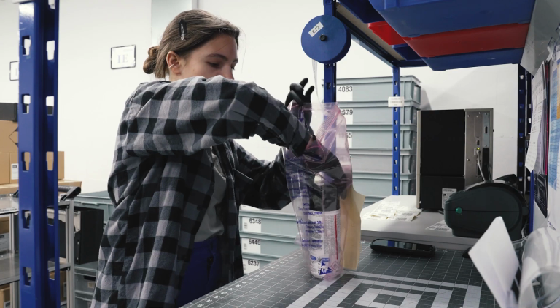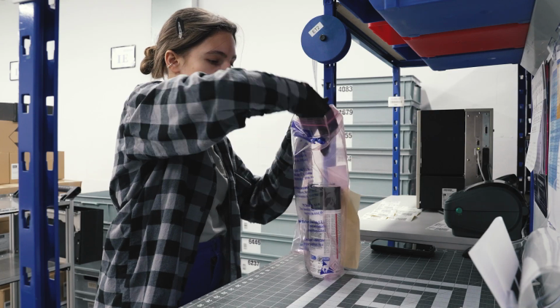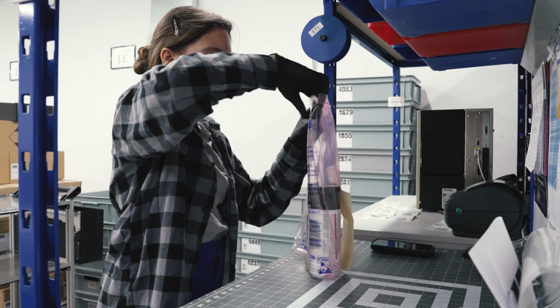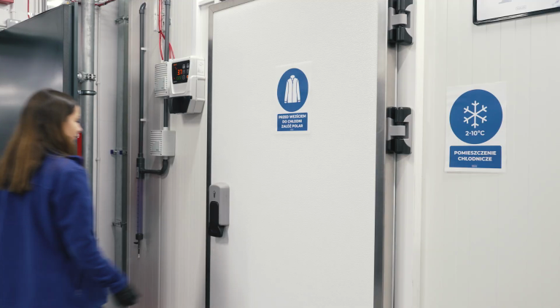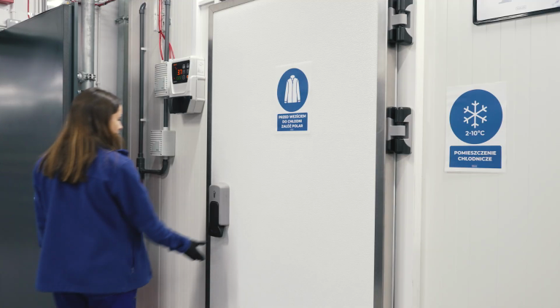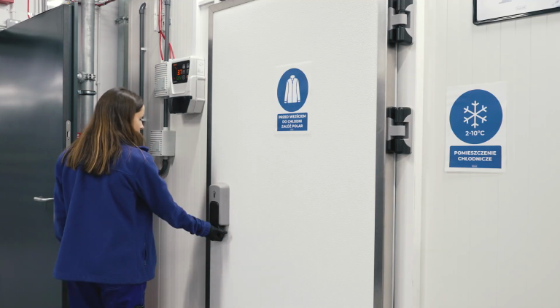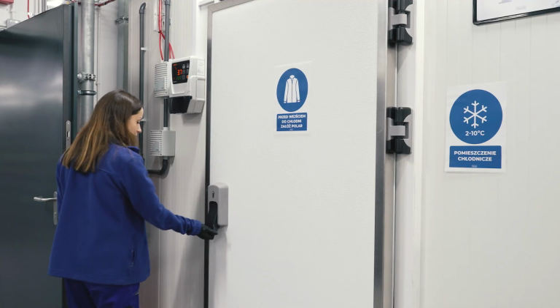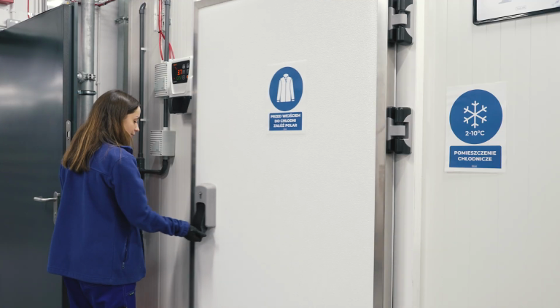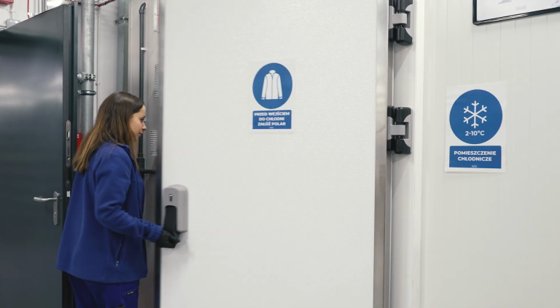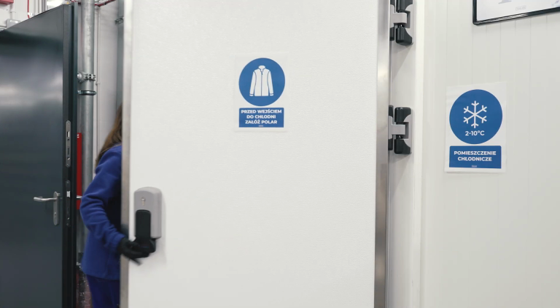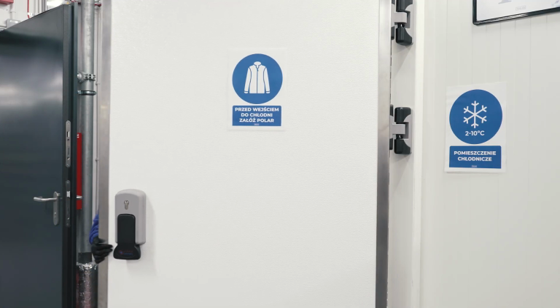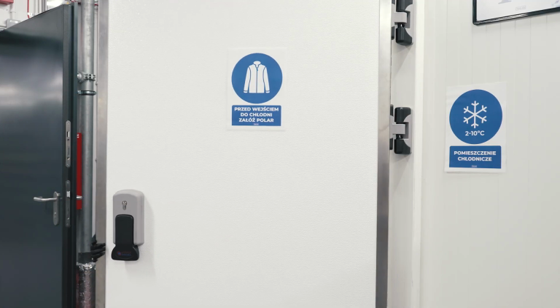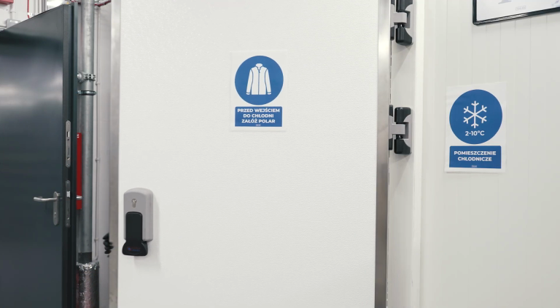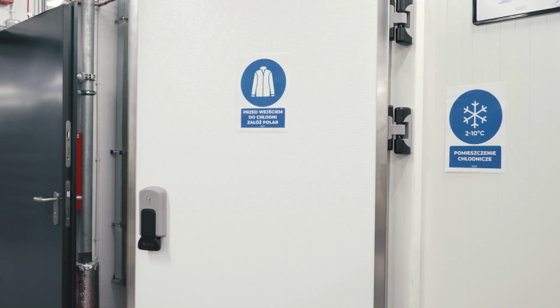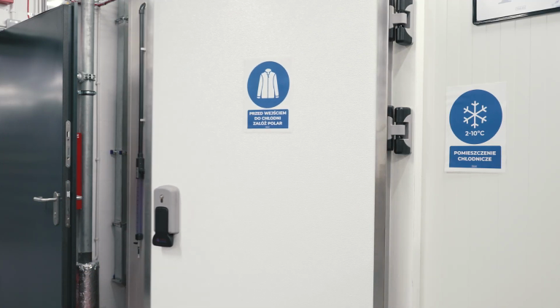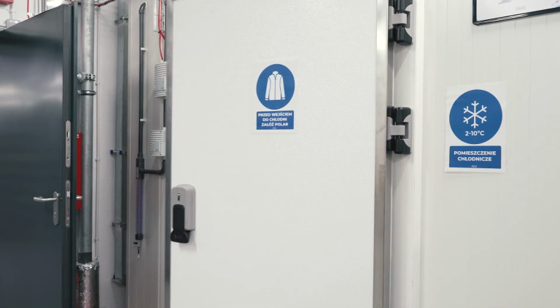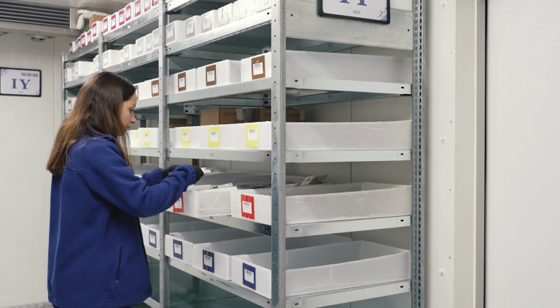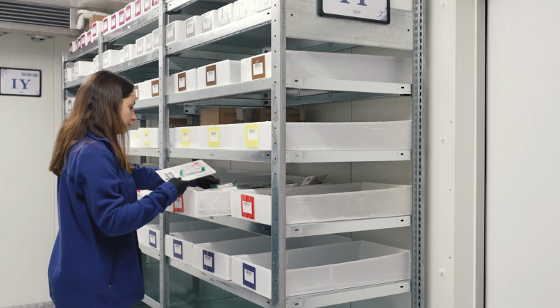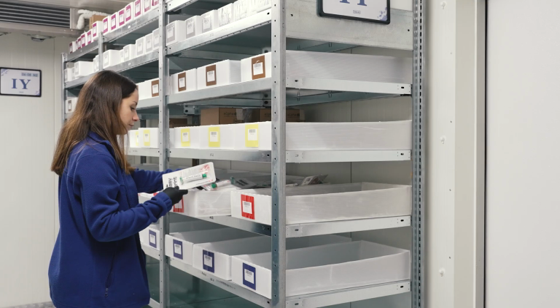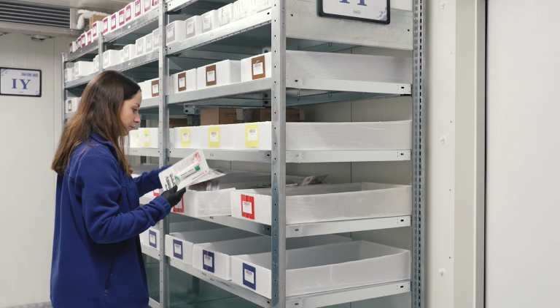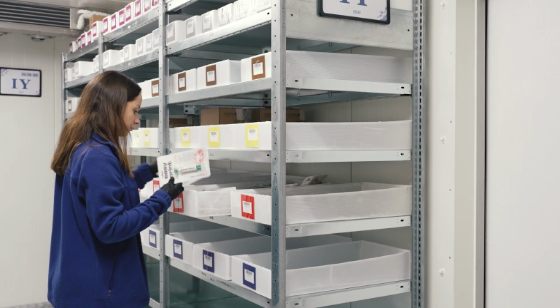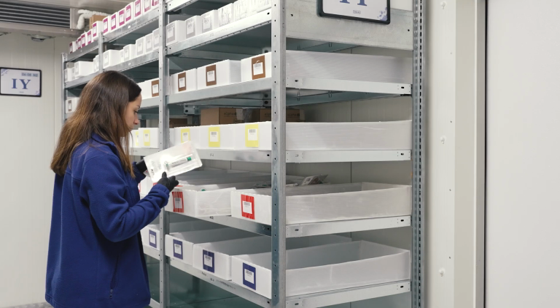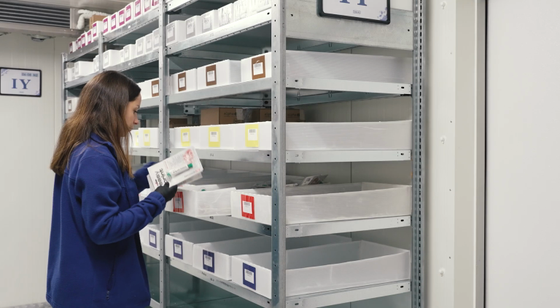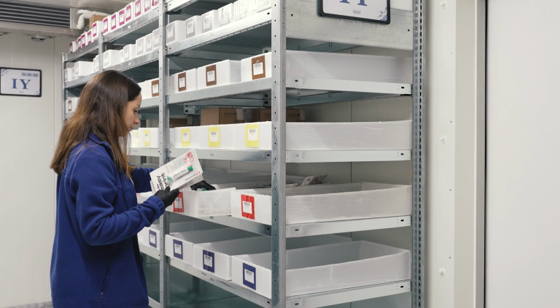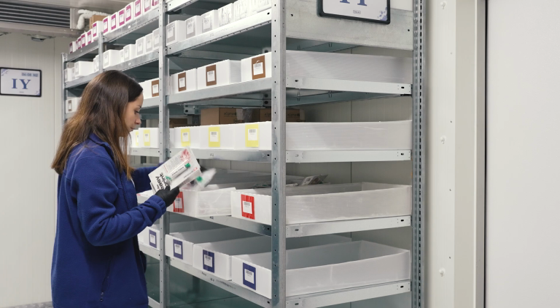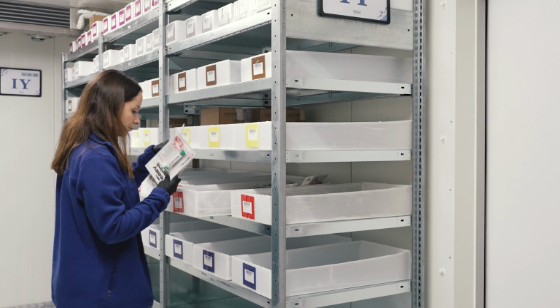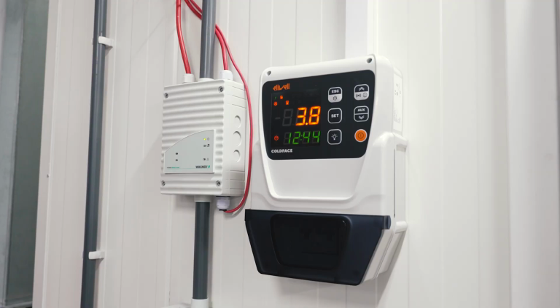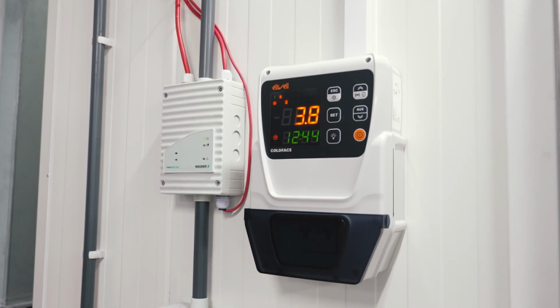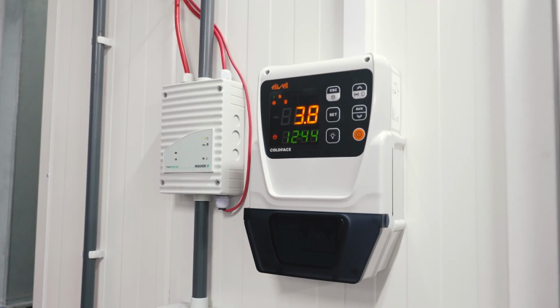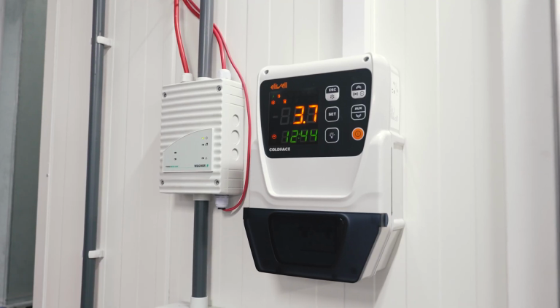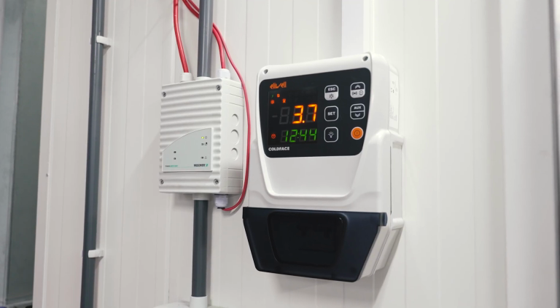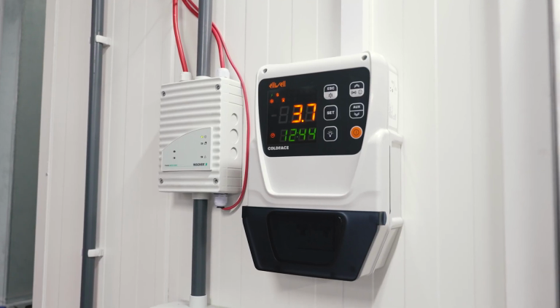The rest of the chemical products that require lower temperatures are stored in larger fridges equipped with enhanced safety features.